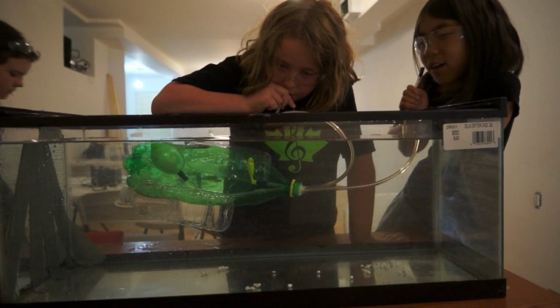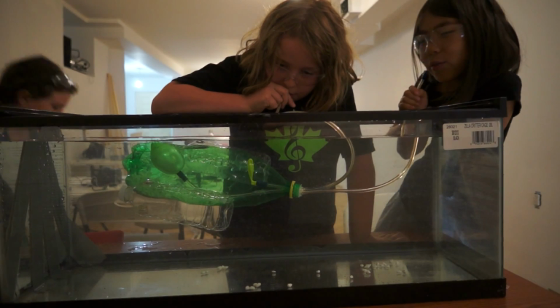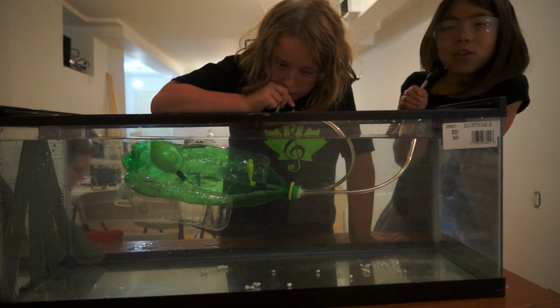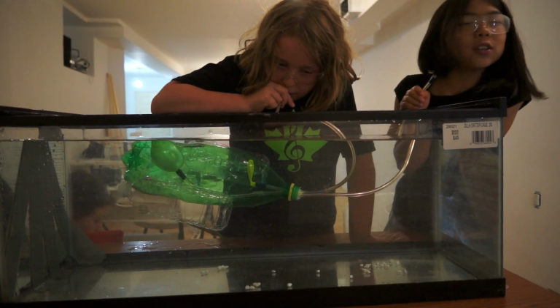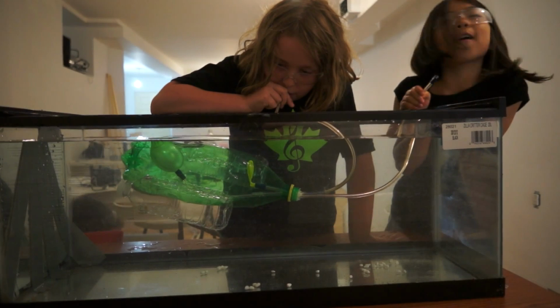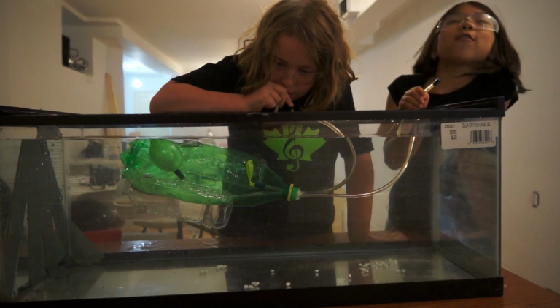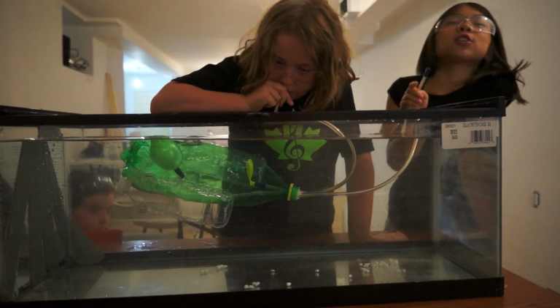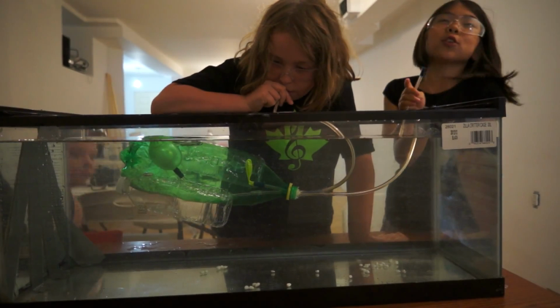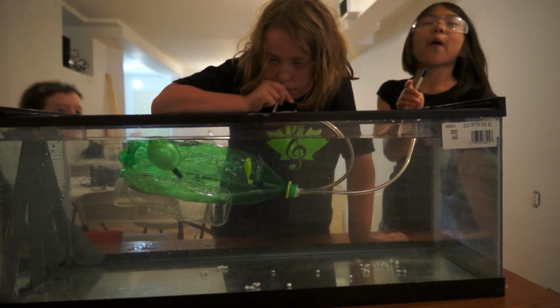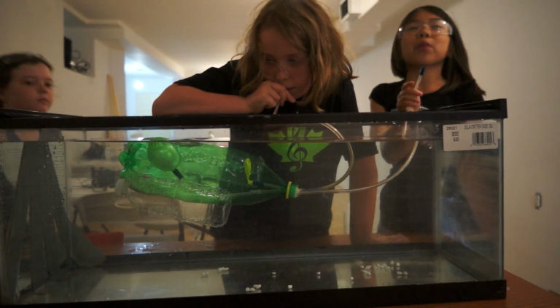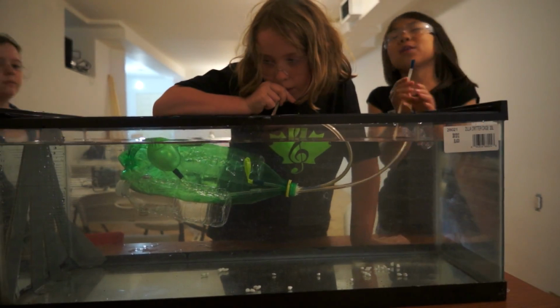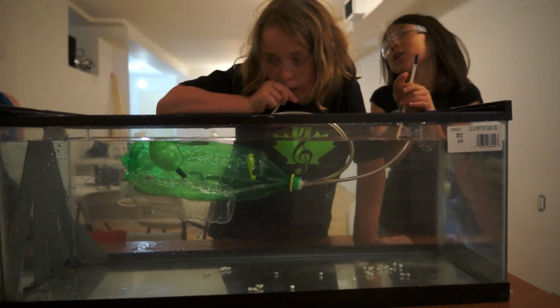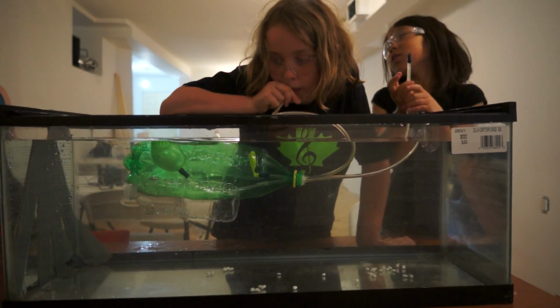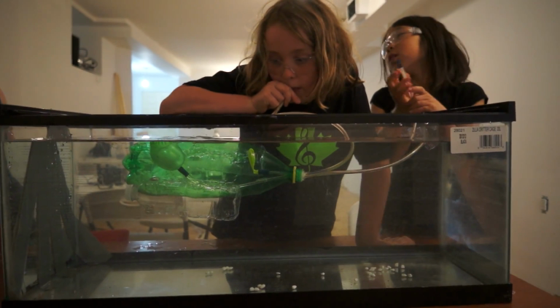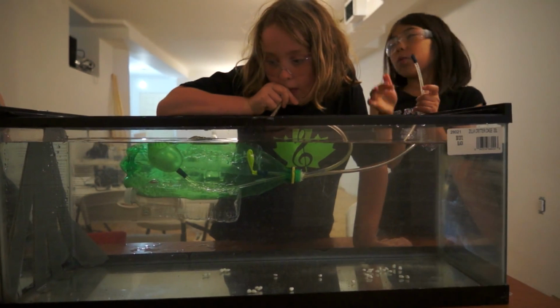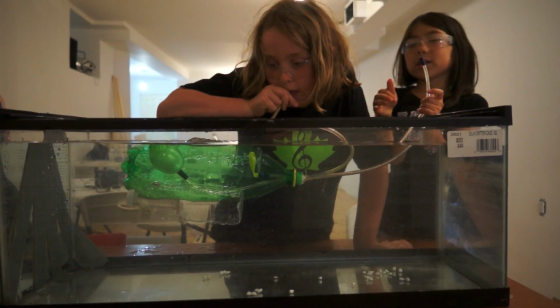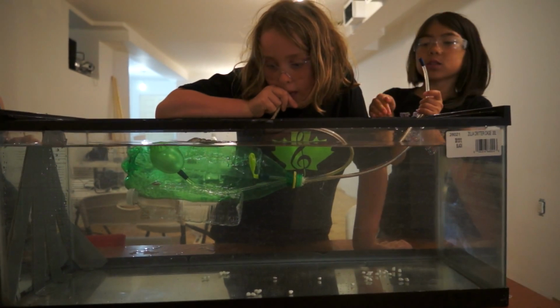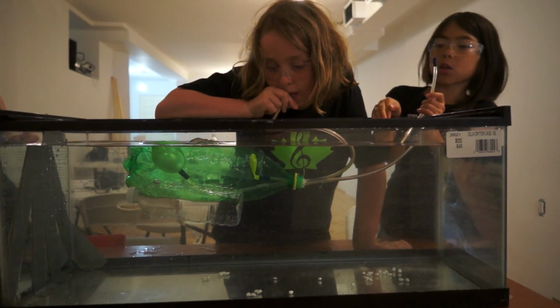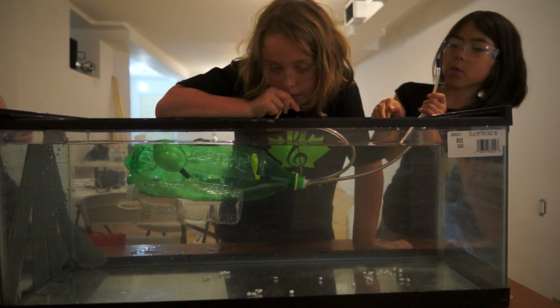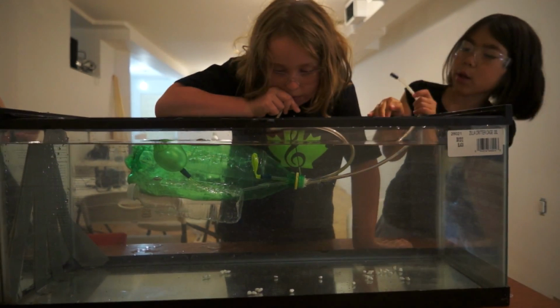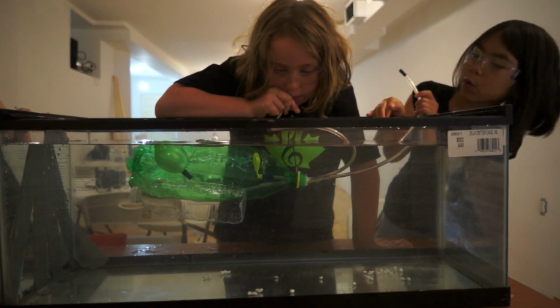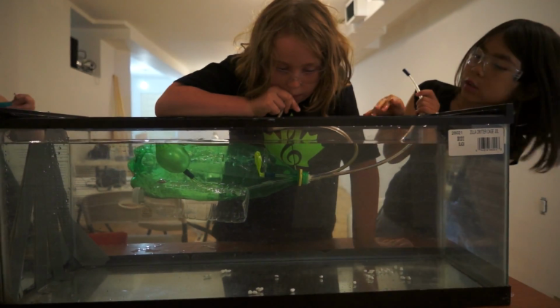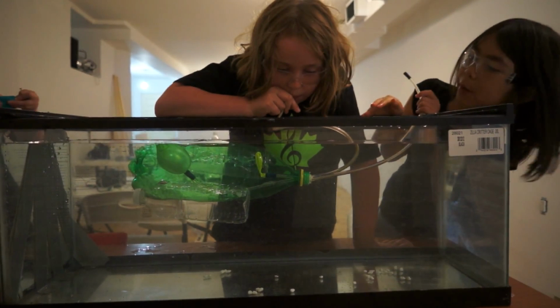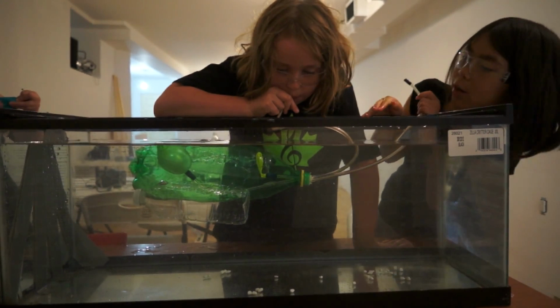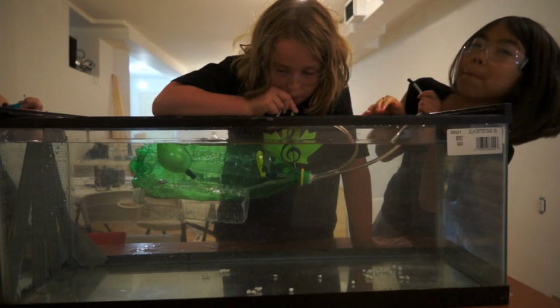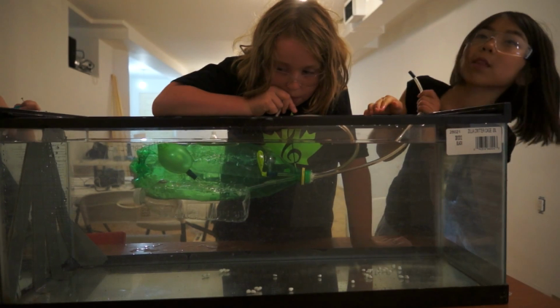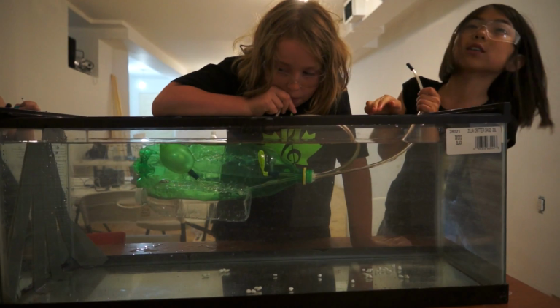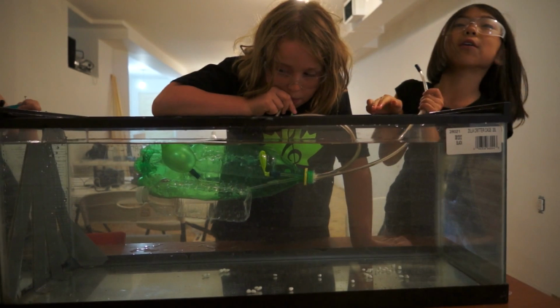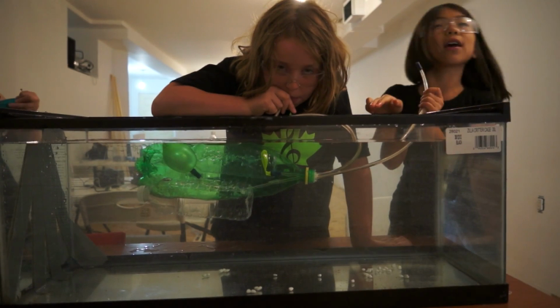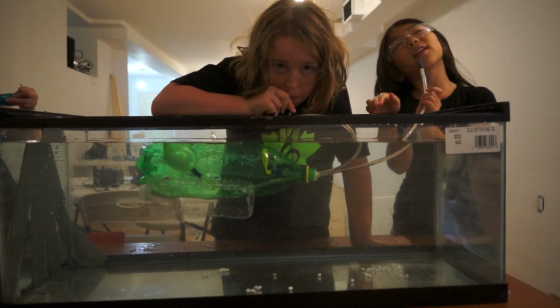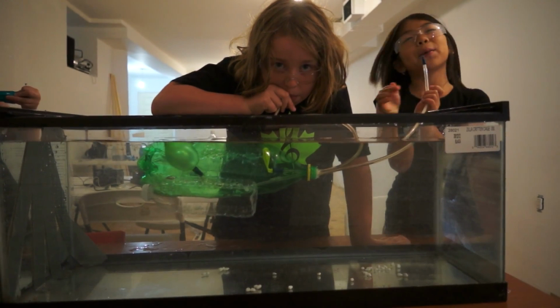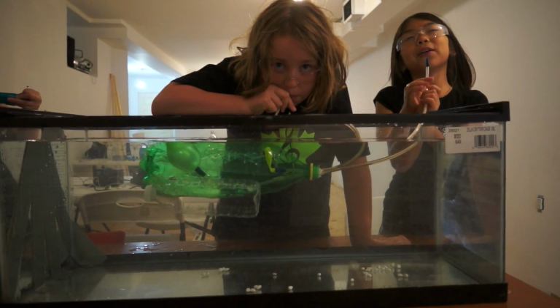We learned how to do it - in the middle. One is slower and one is bigger. That's how you get it in the middle.